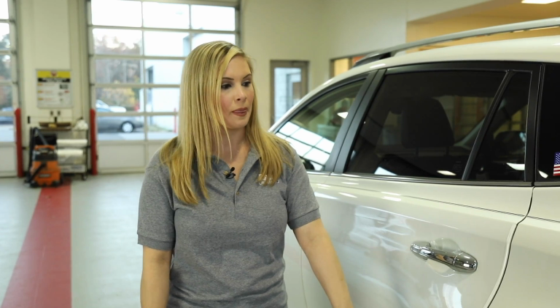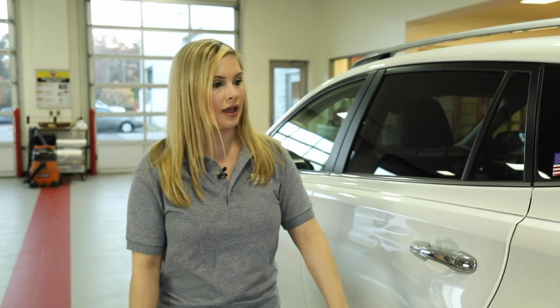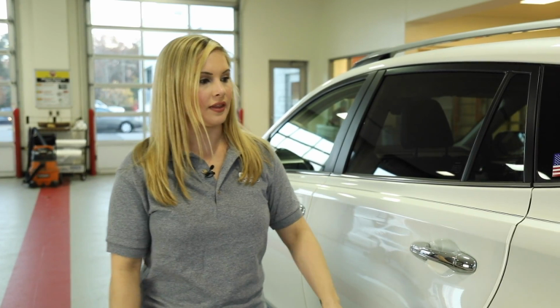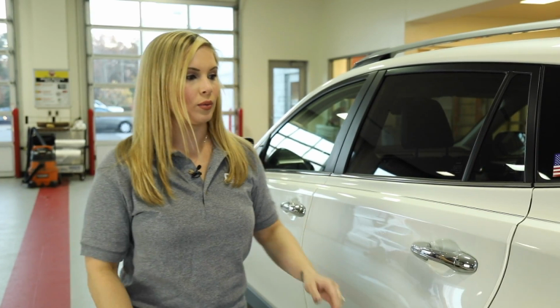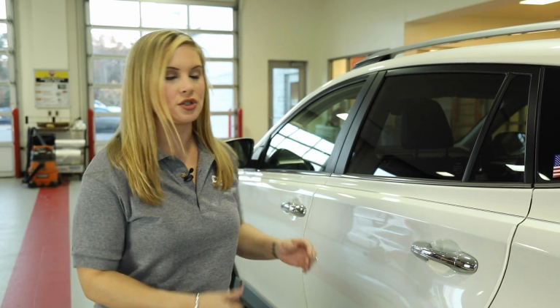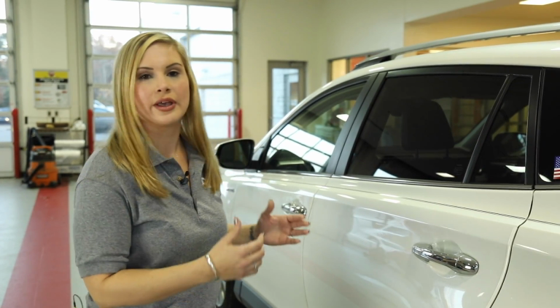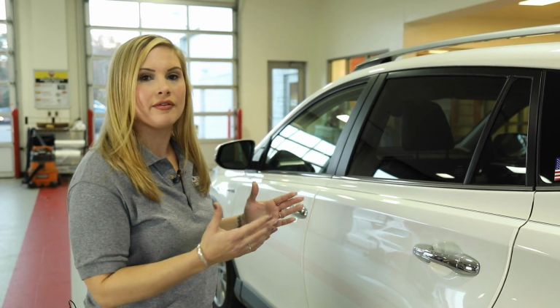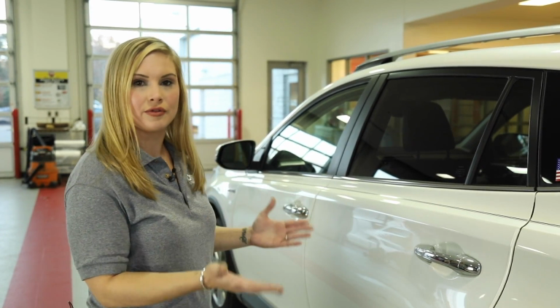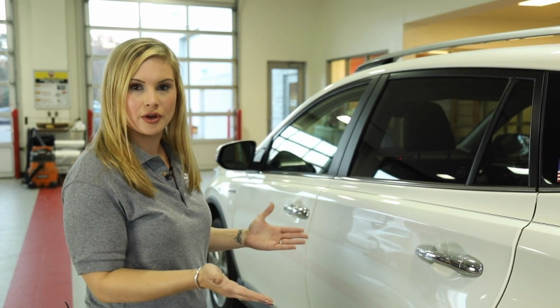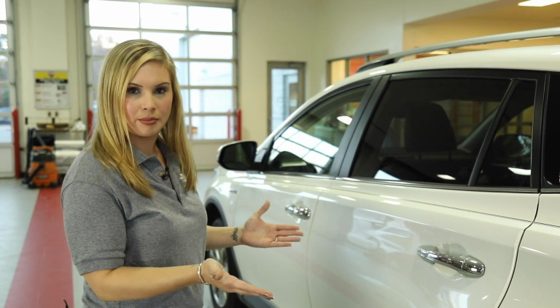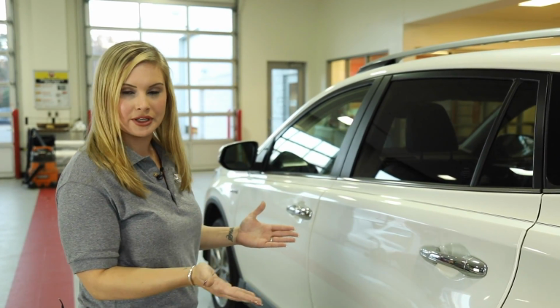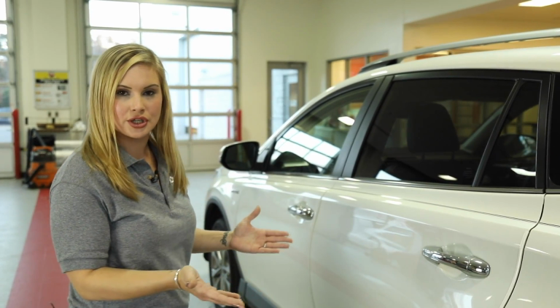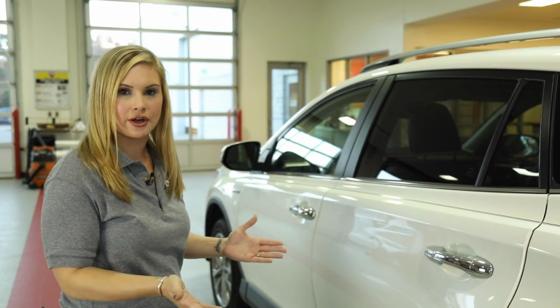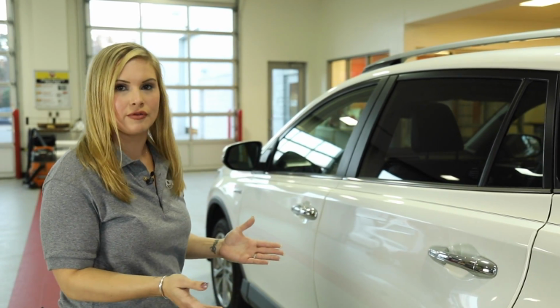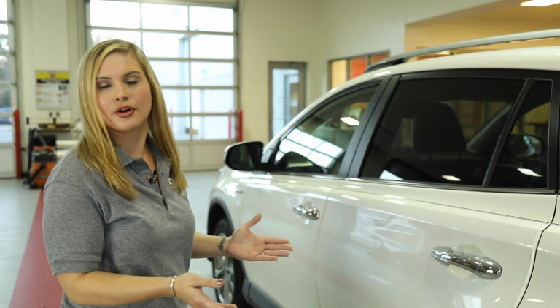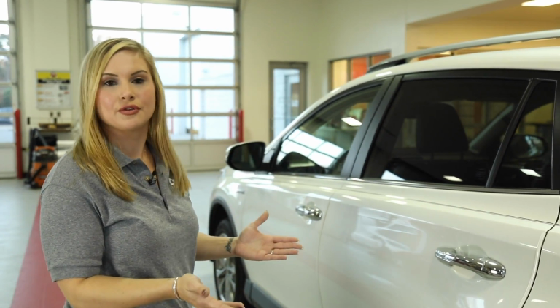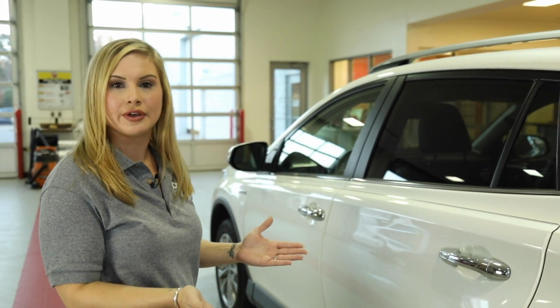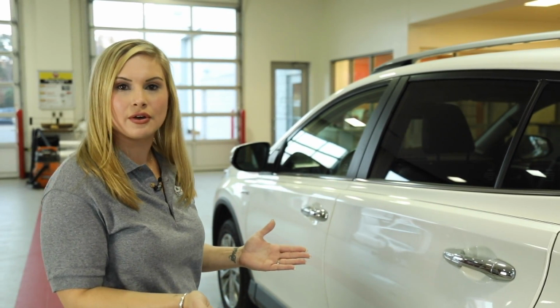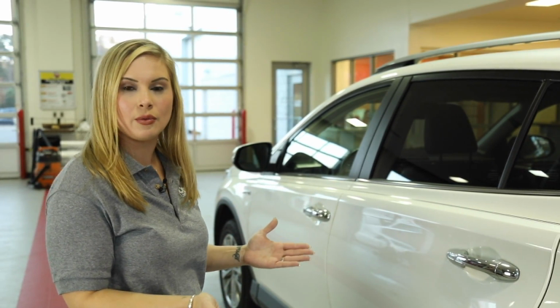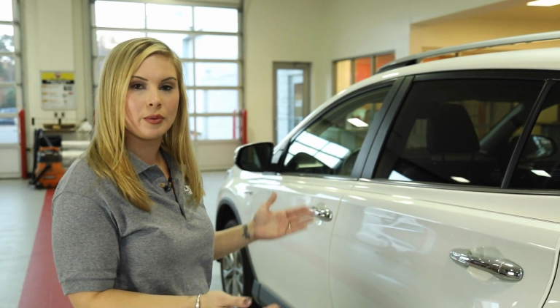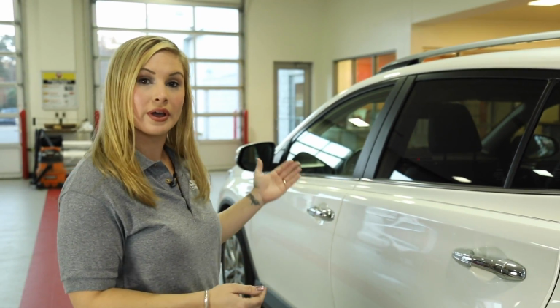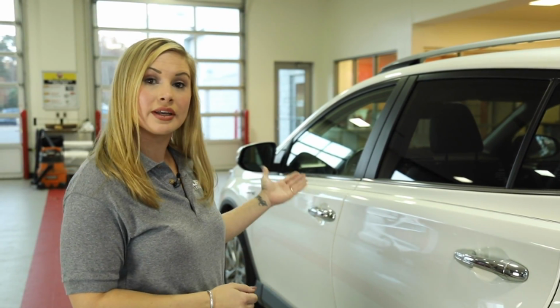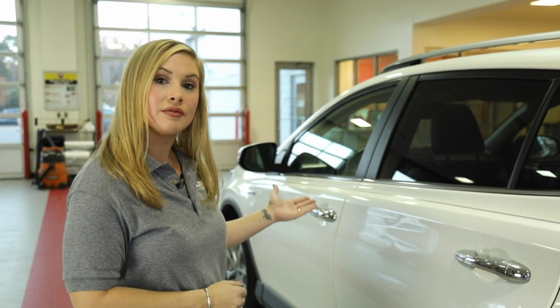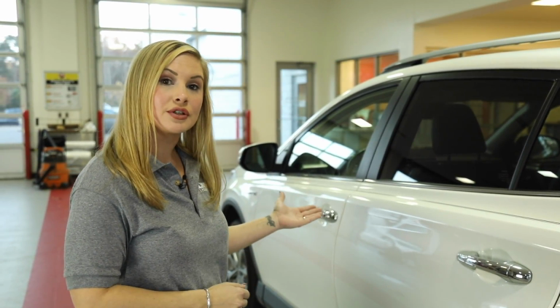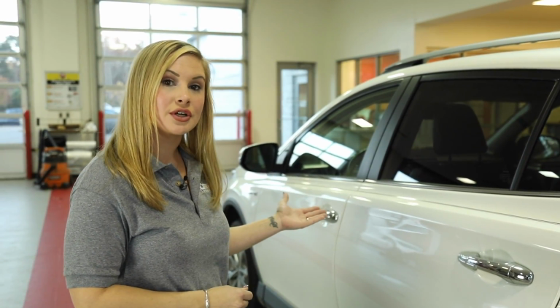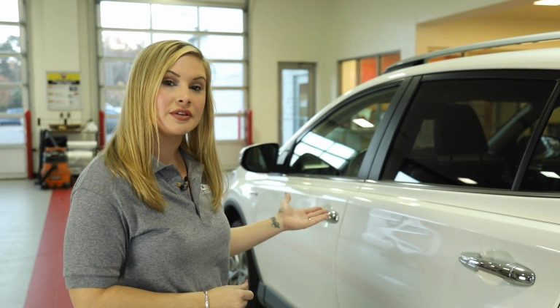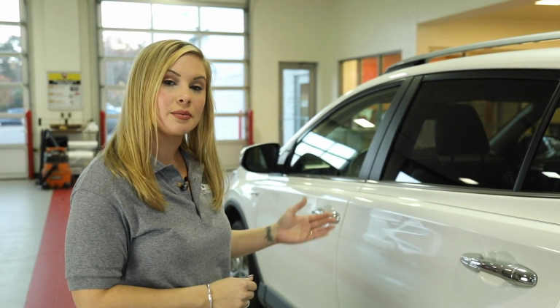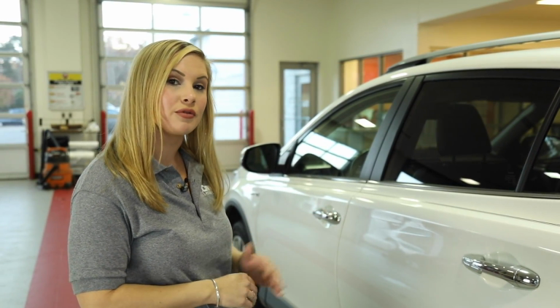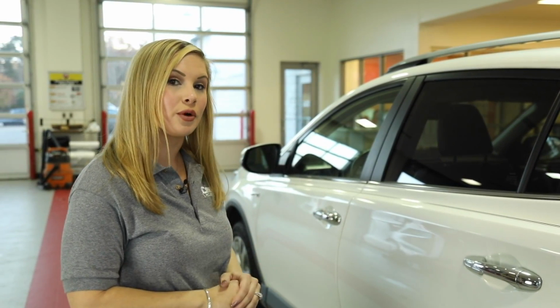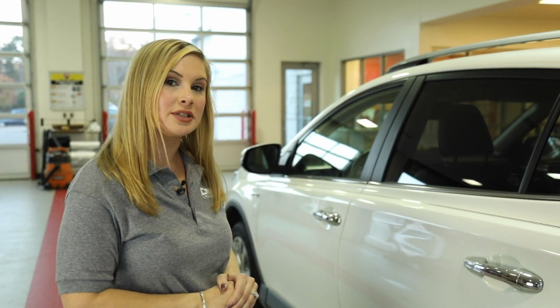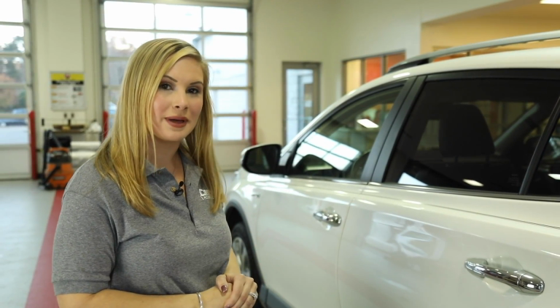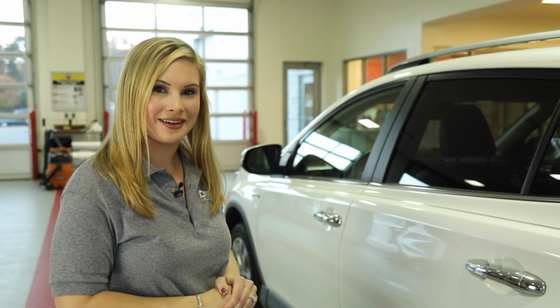And then once we have a complete check over on your vehicle, we will get it in for service and performance maintenance.